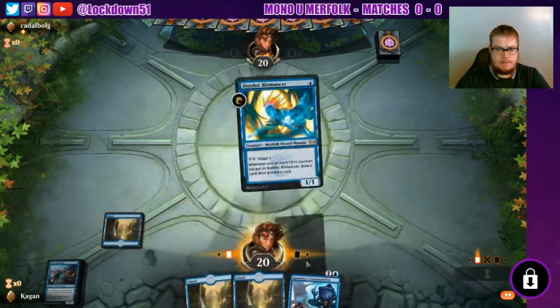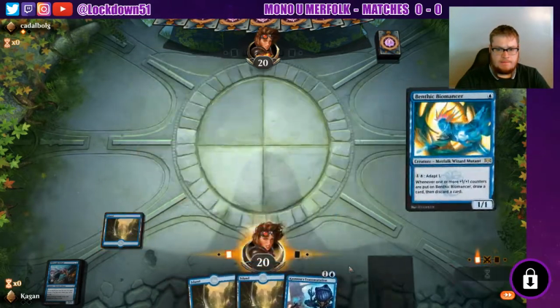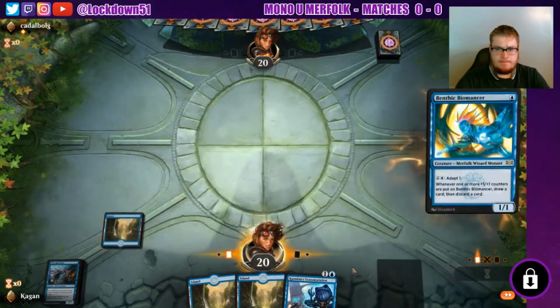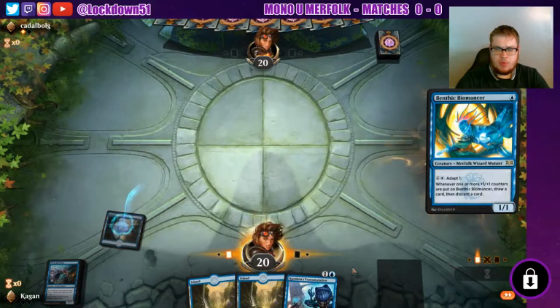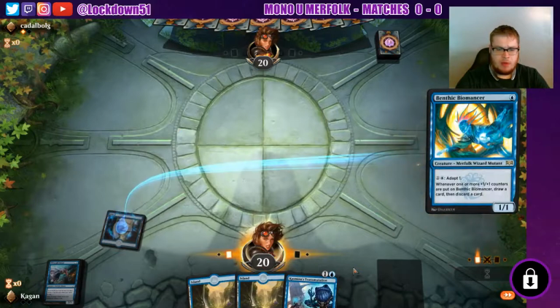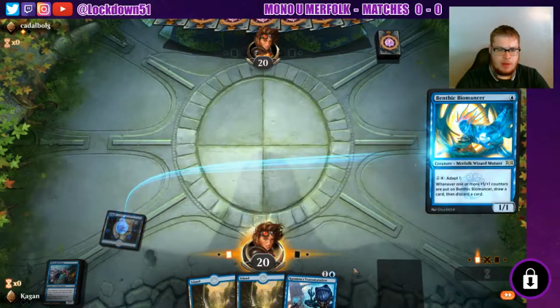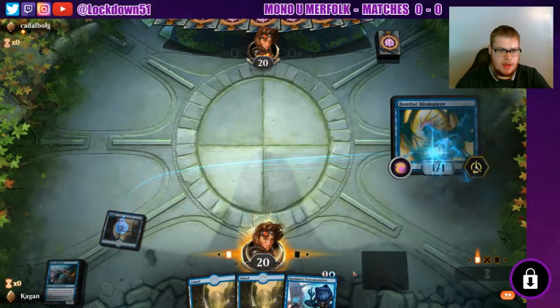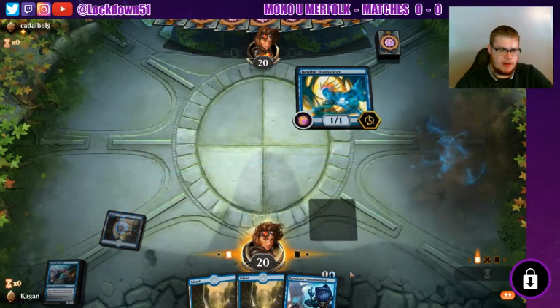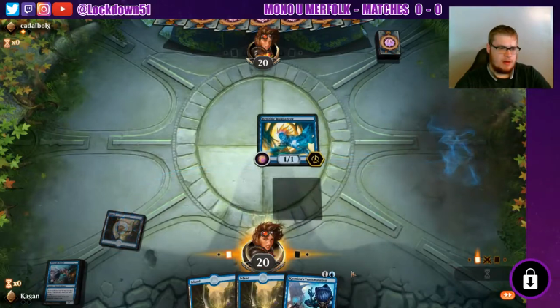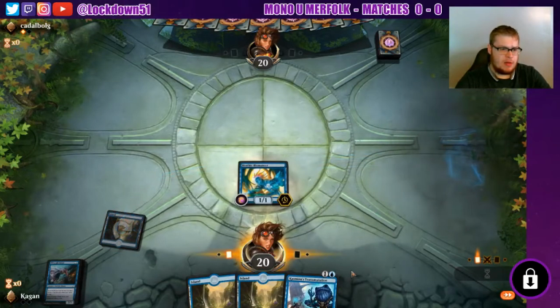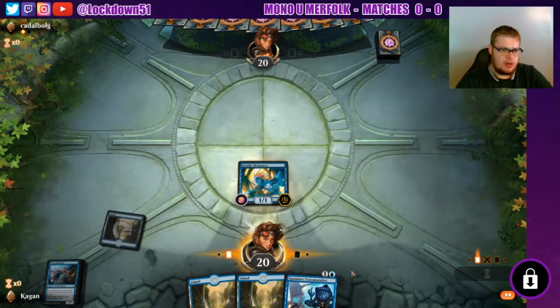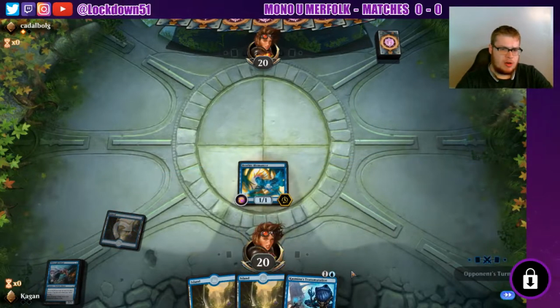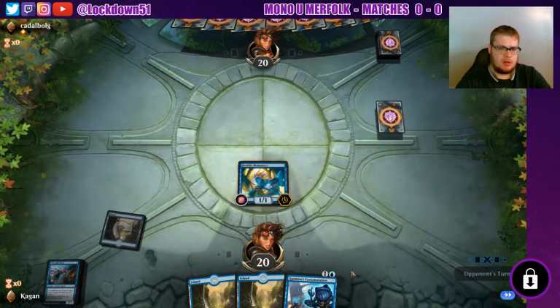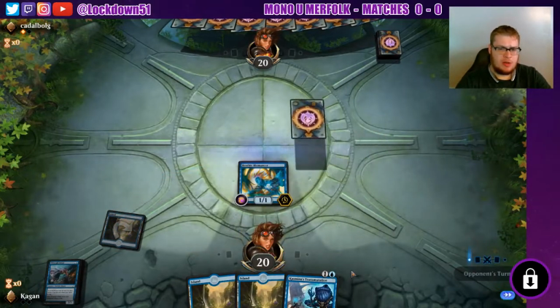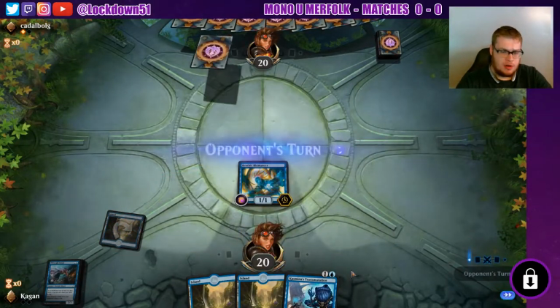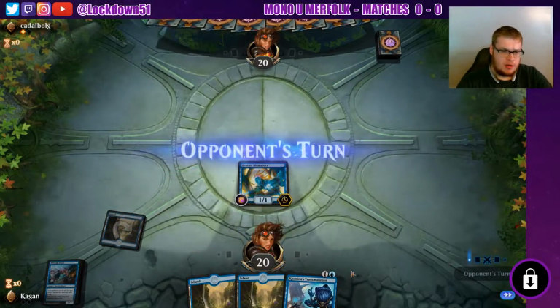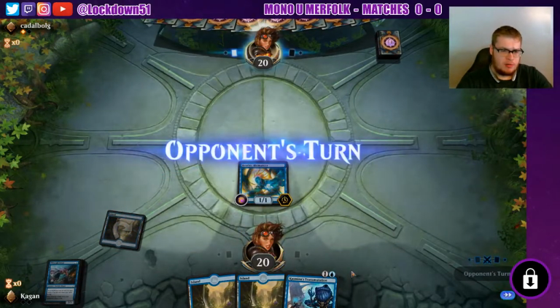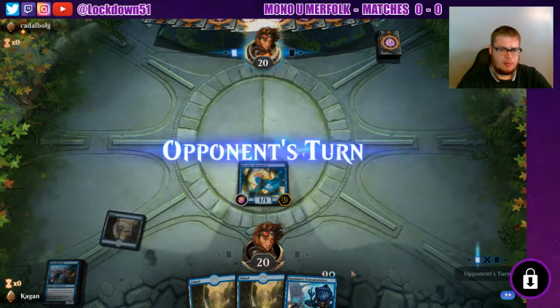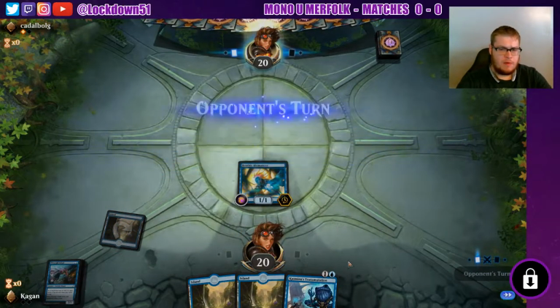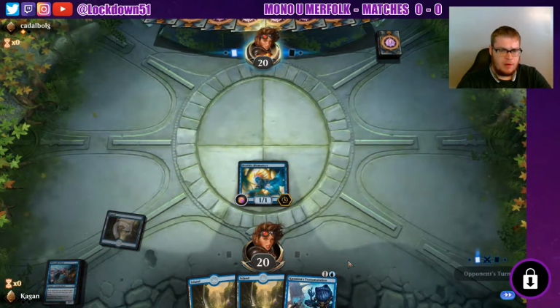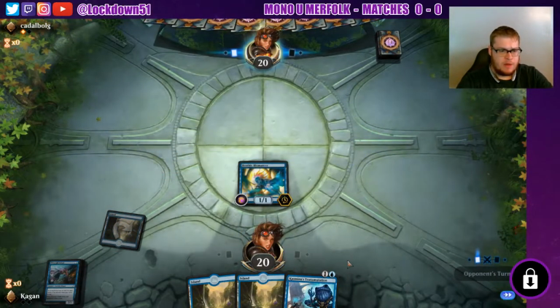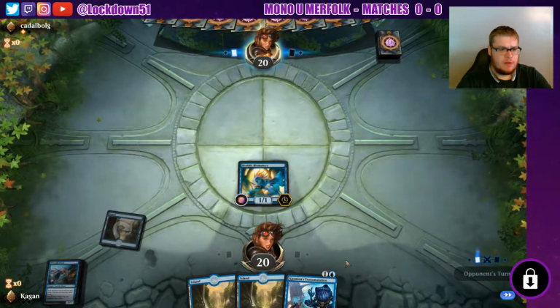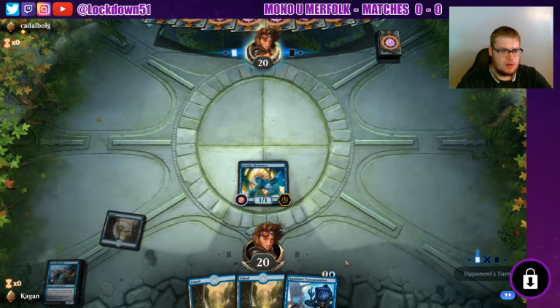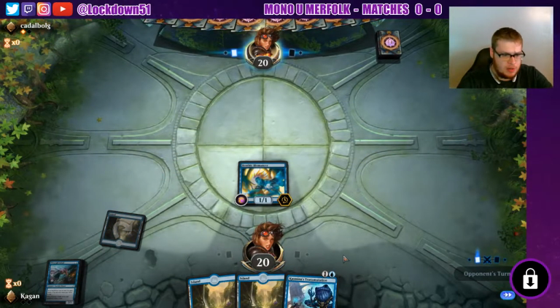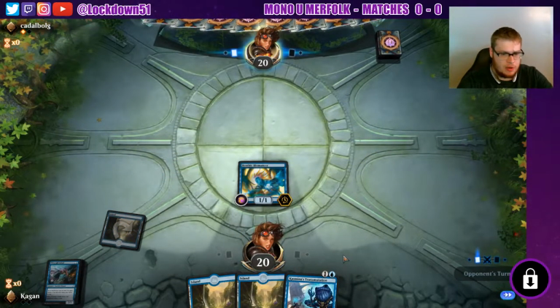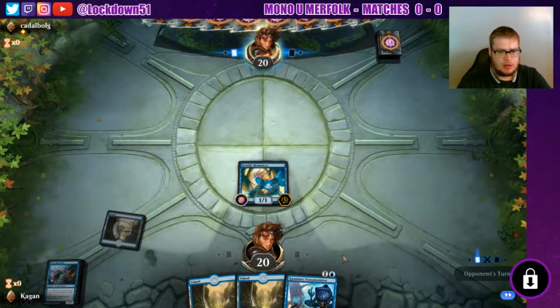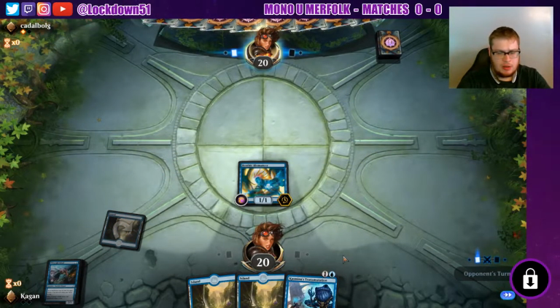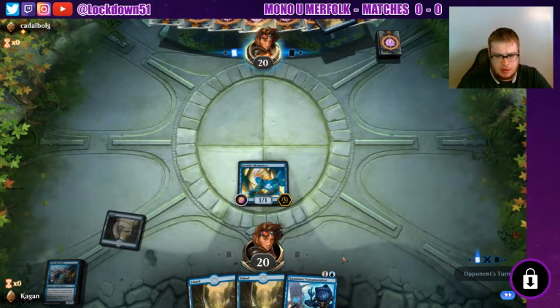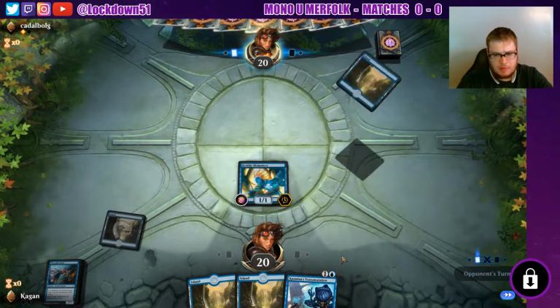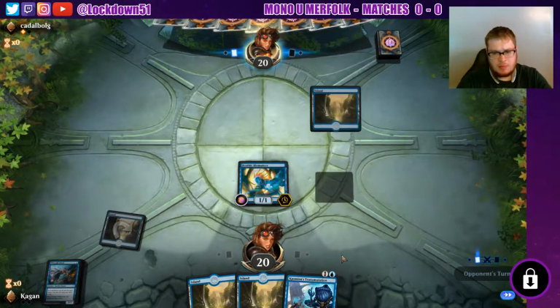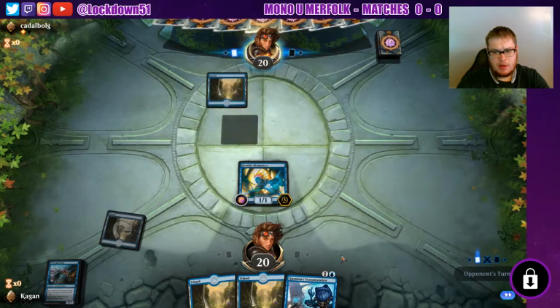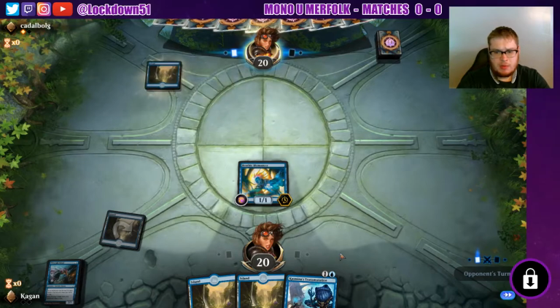We'll play Benthic. We need to draw into another merfolk after Silvergill to even play it, but we'll do it — we'll be able to loot with Benthic at least and see if we can pull into something else.